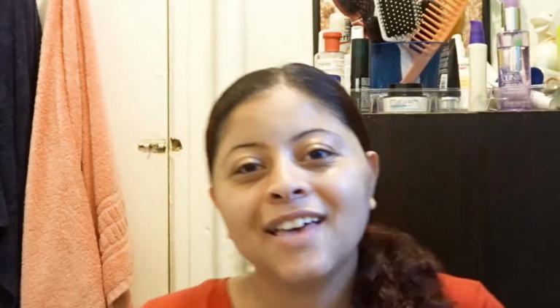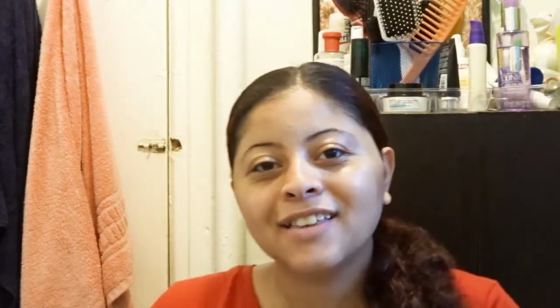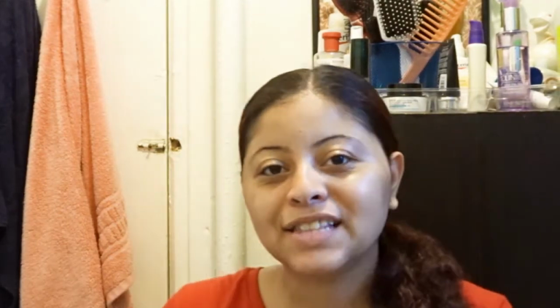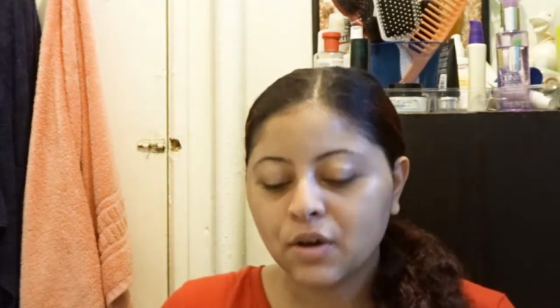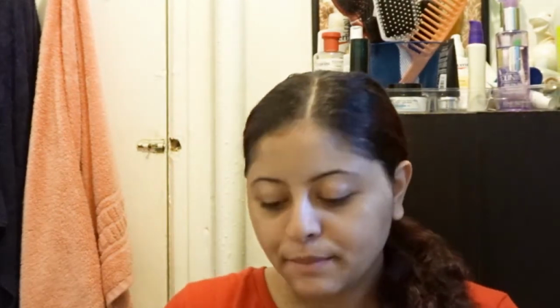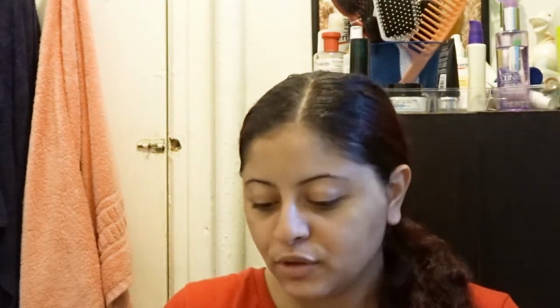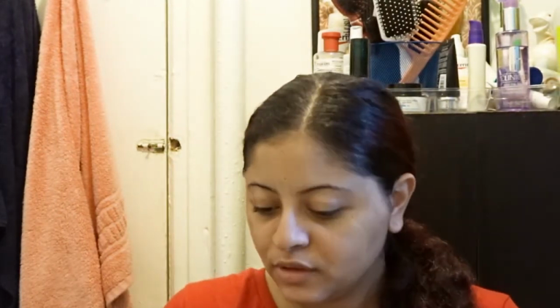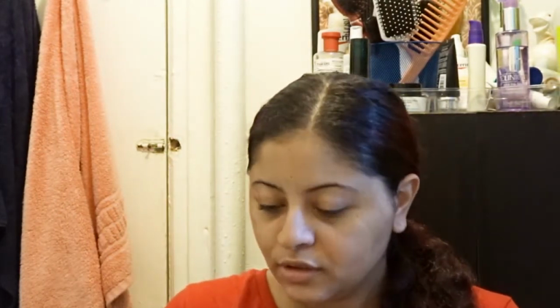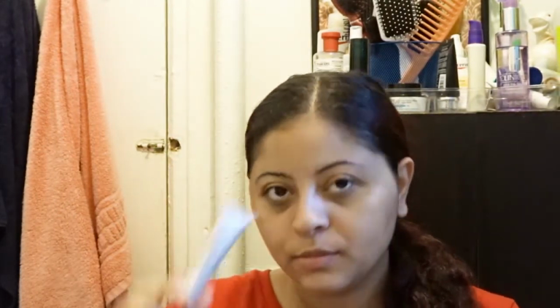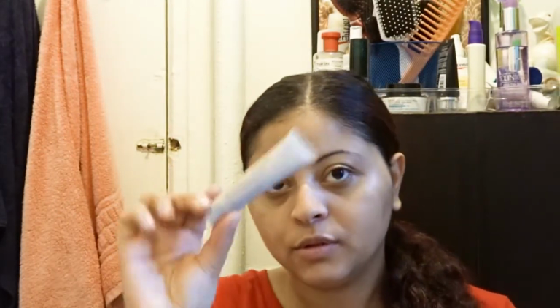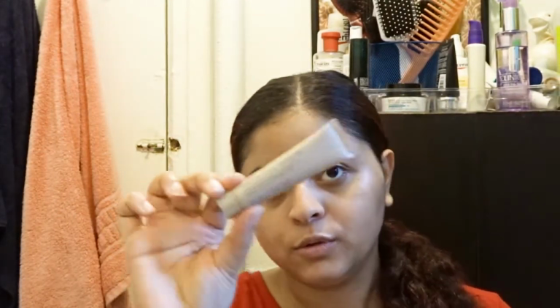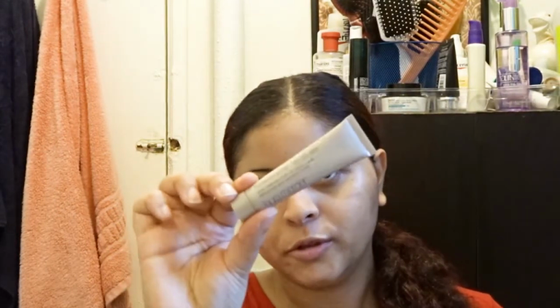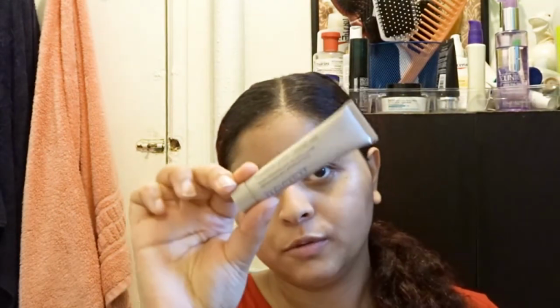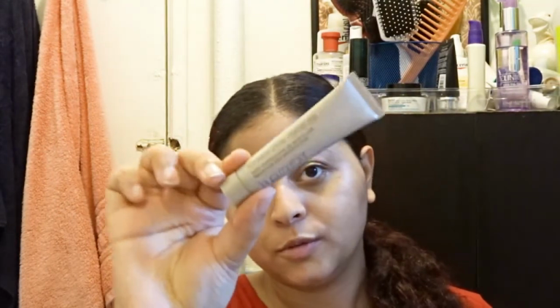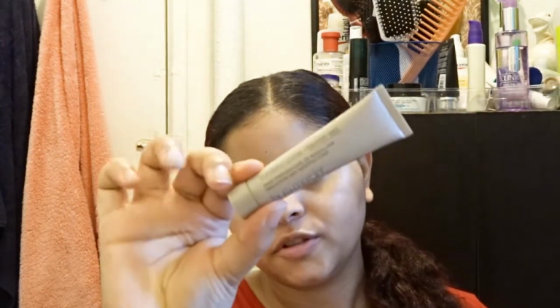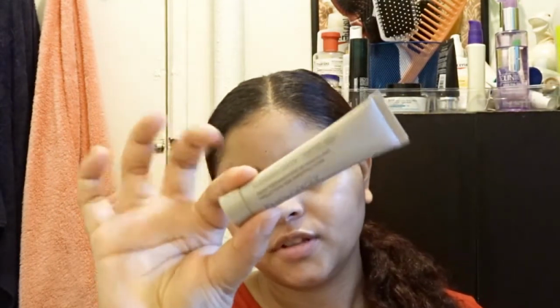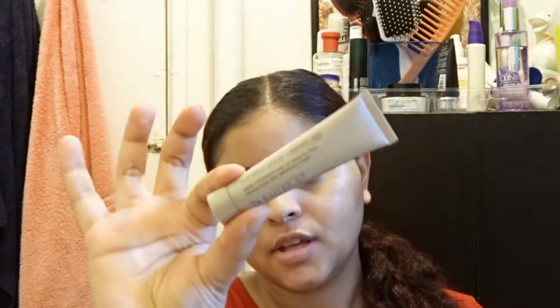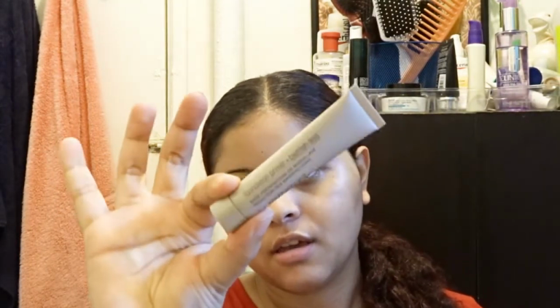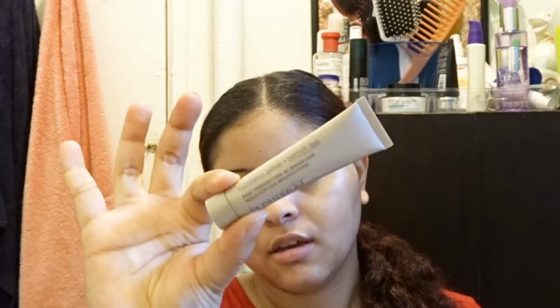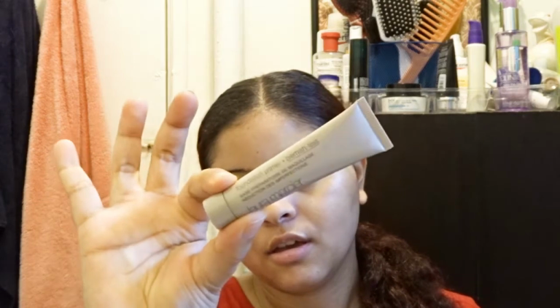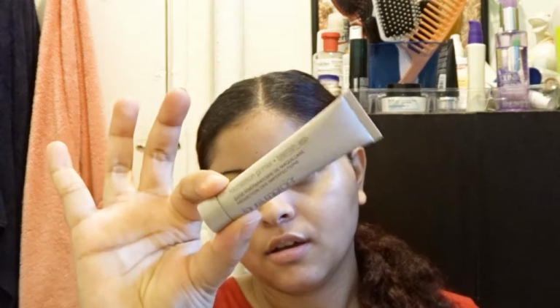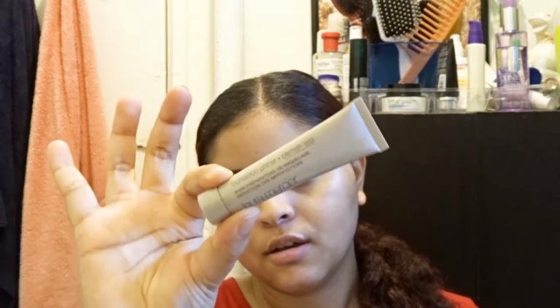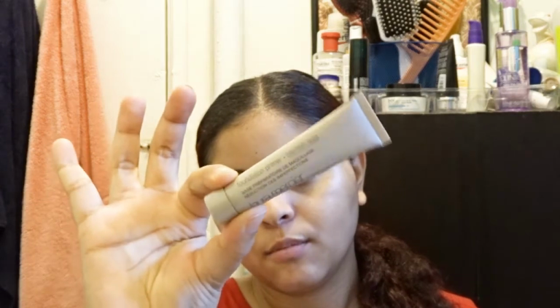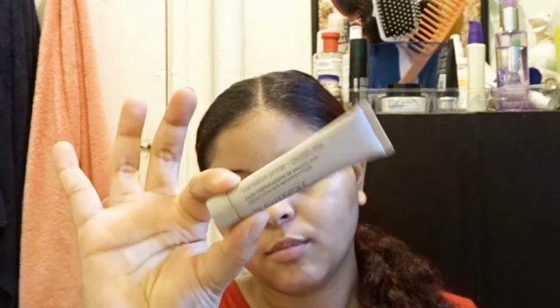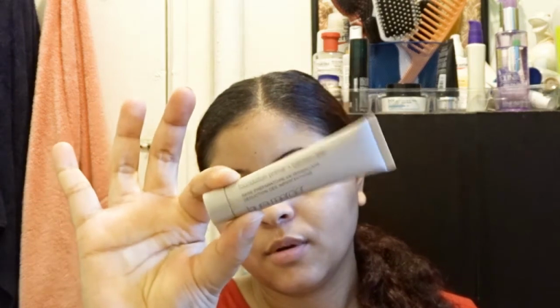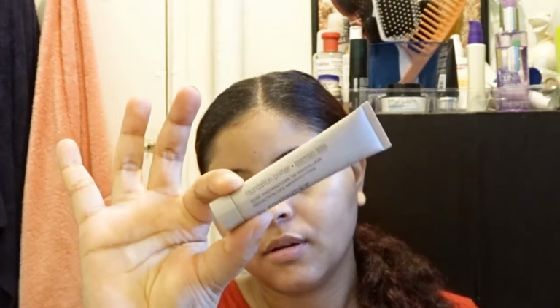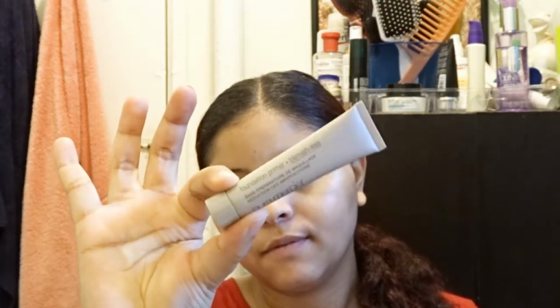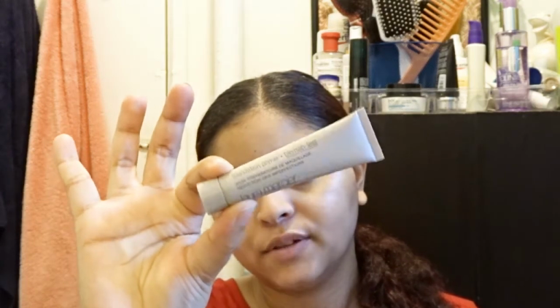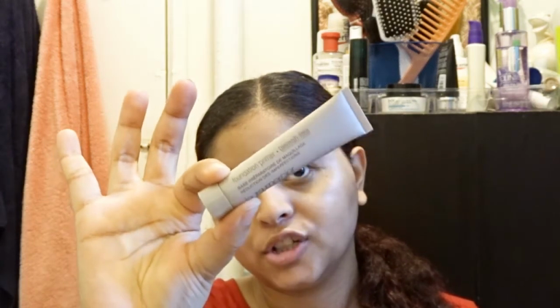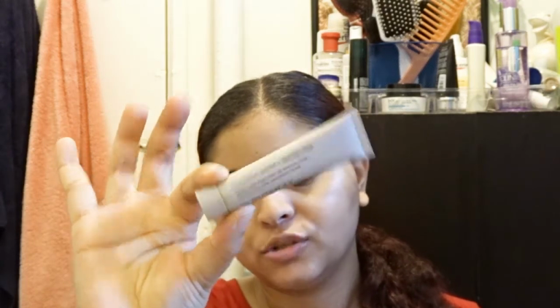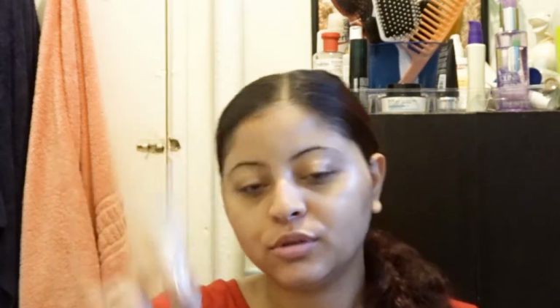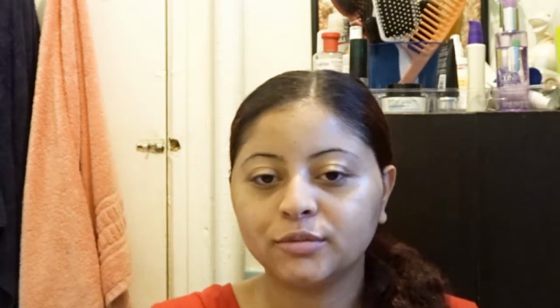So I'm using Laura Mercier foundation primer.